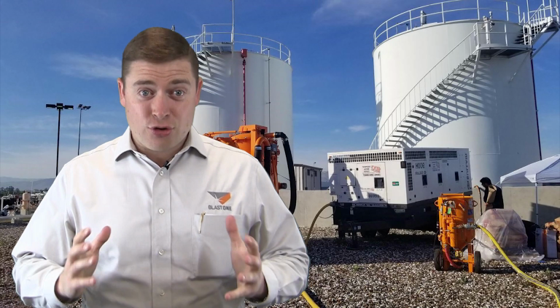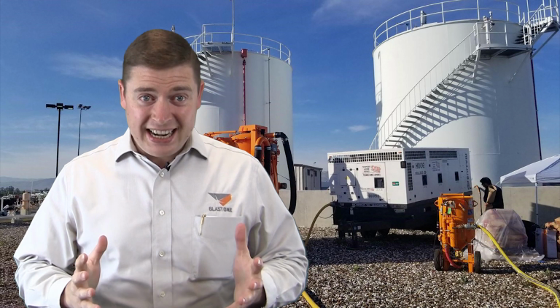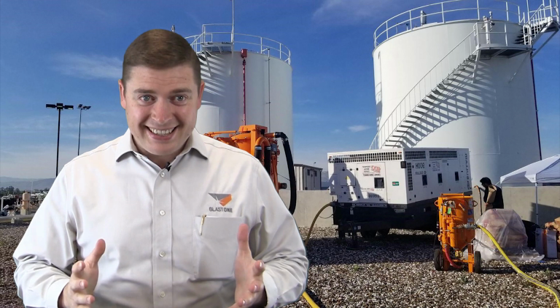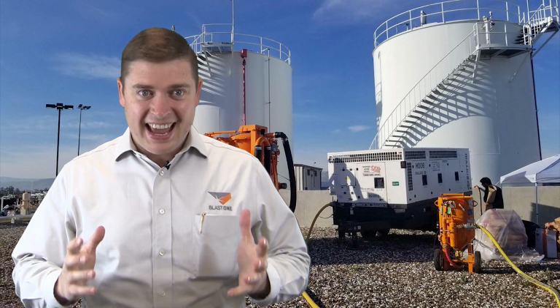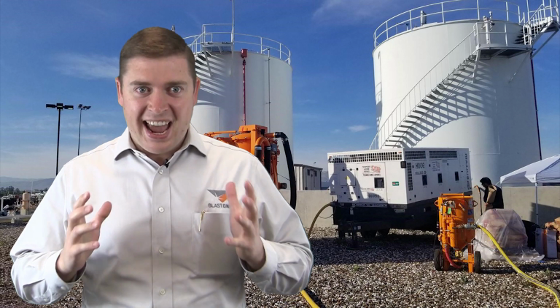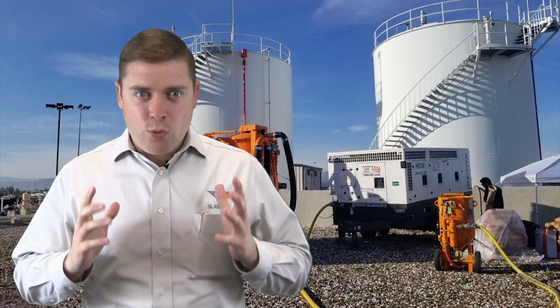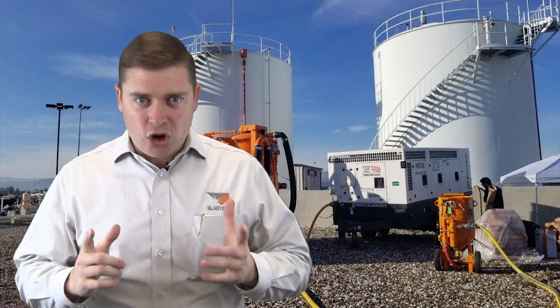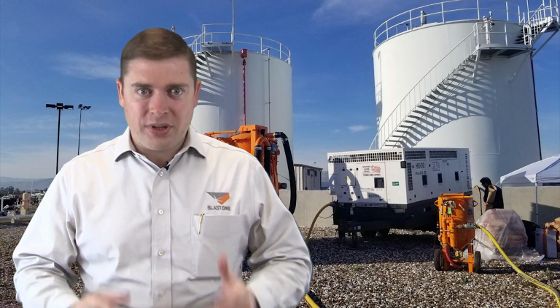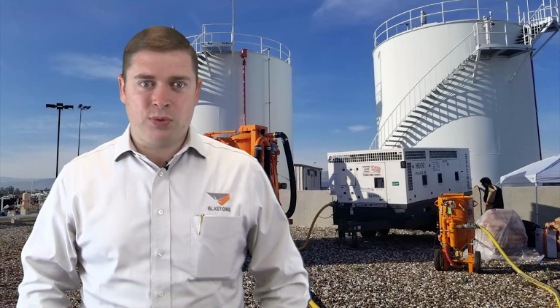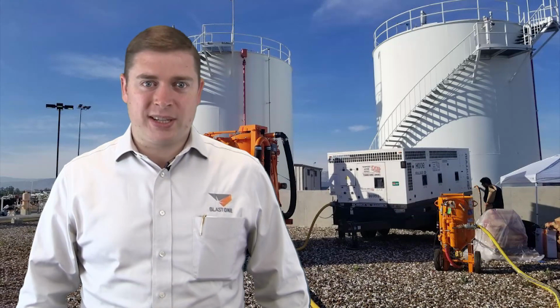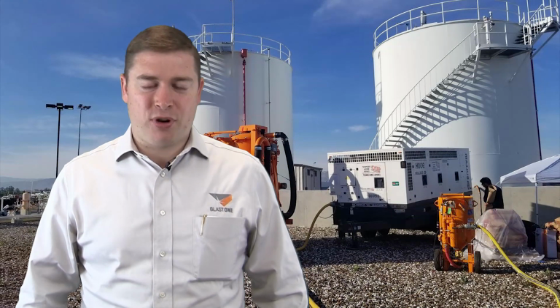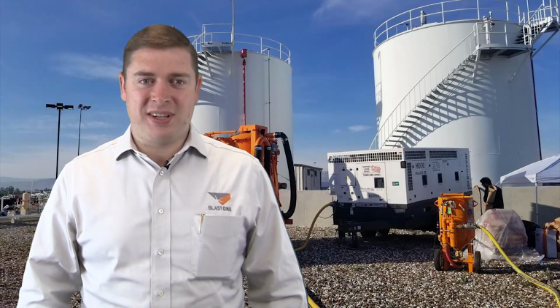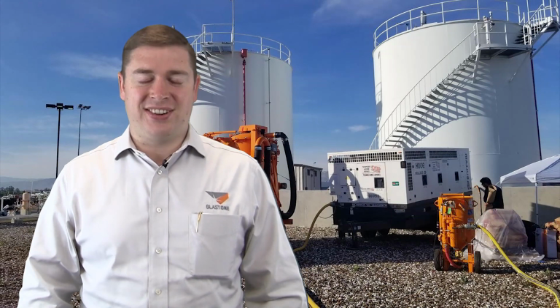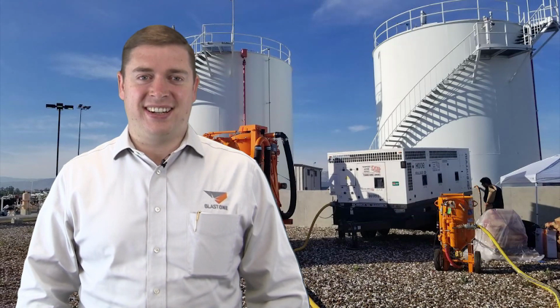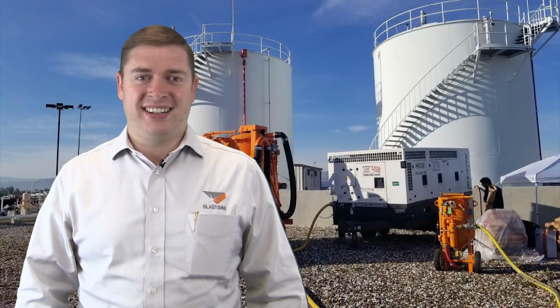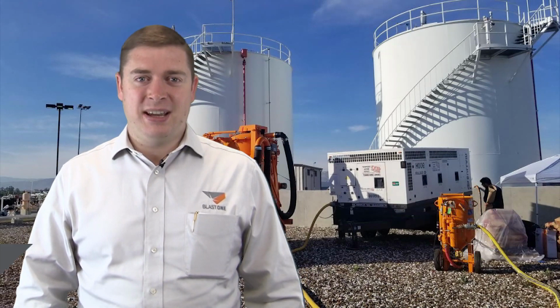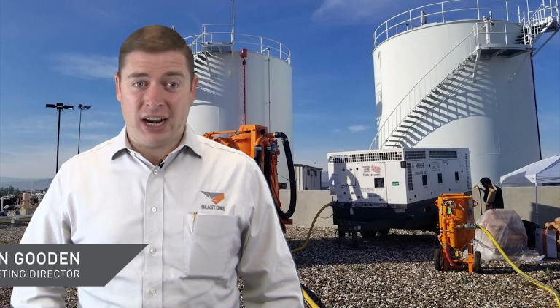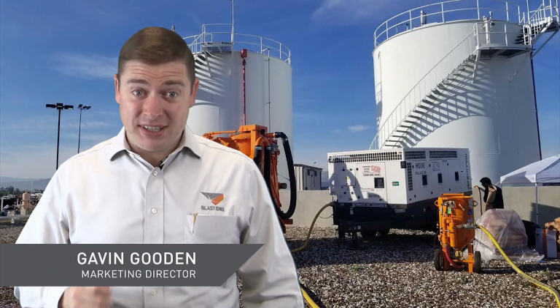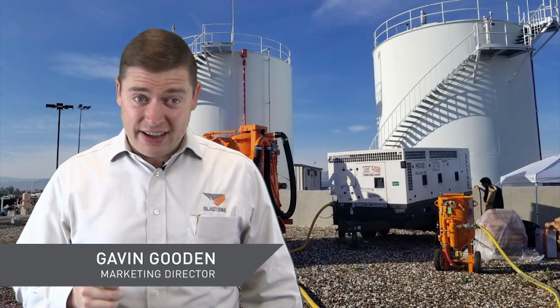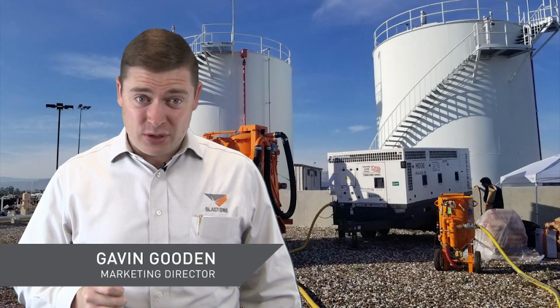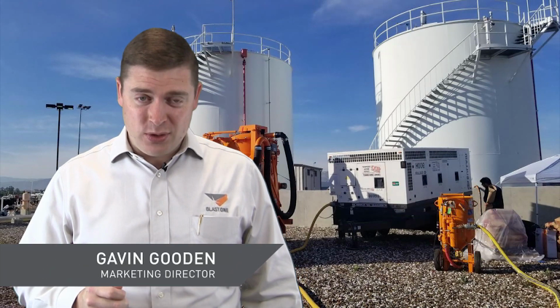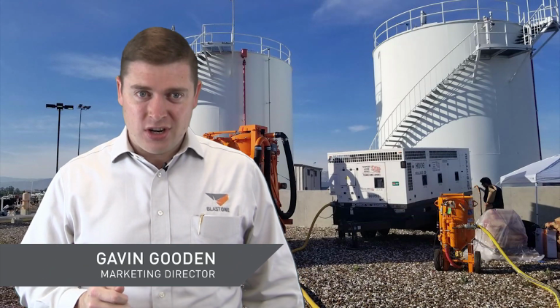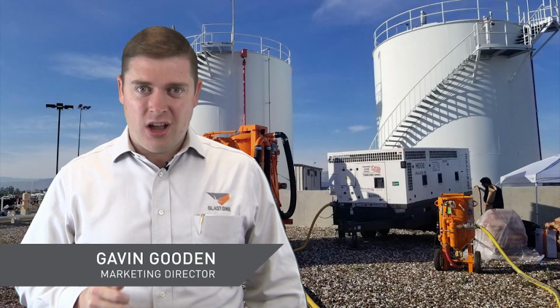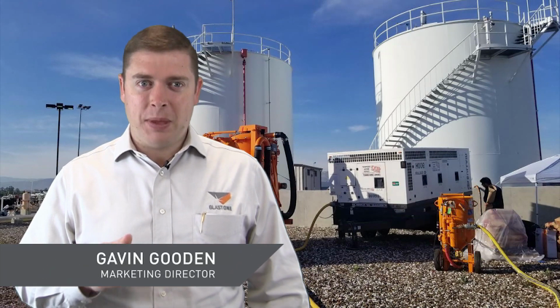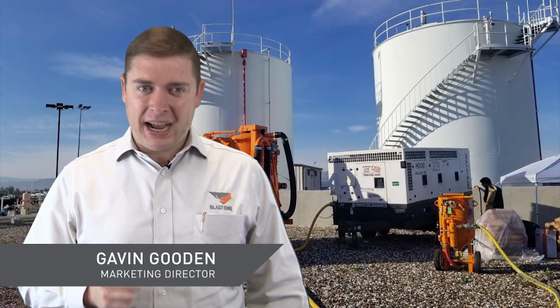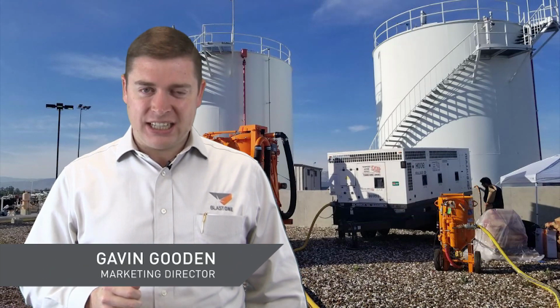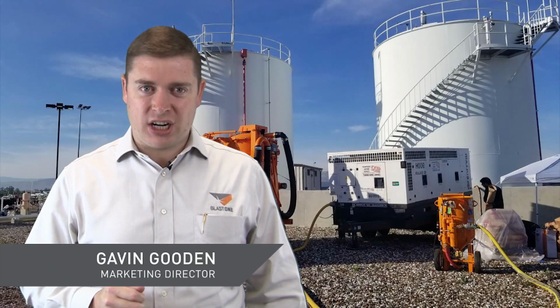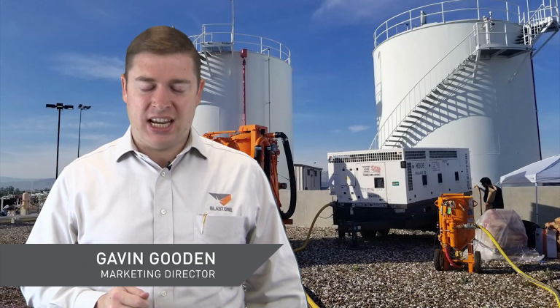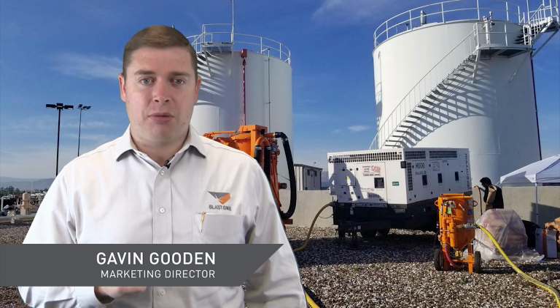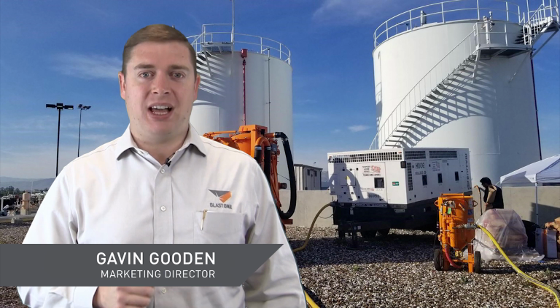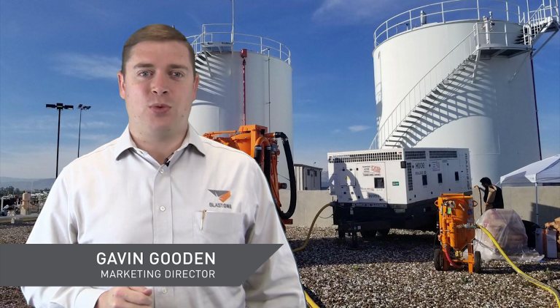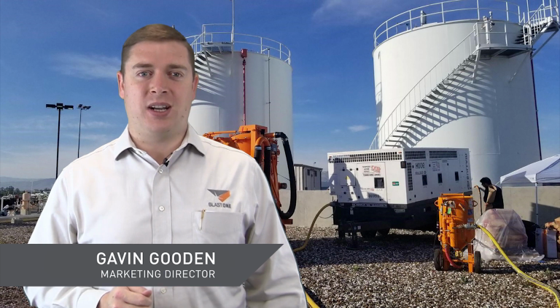Greetings and welcome to this week's Prominent Insight. My name is Gavin Gooden. I'm the Marketing Director here at BlastOne.